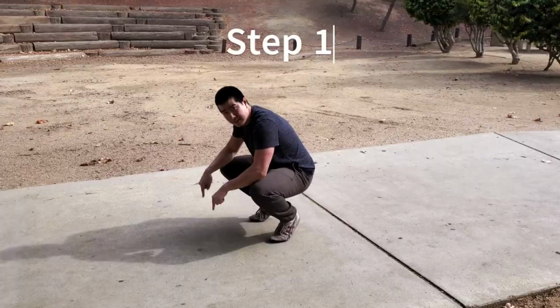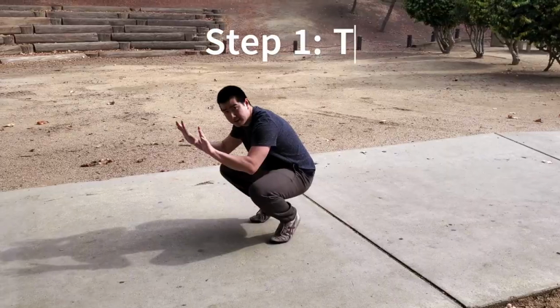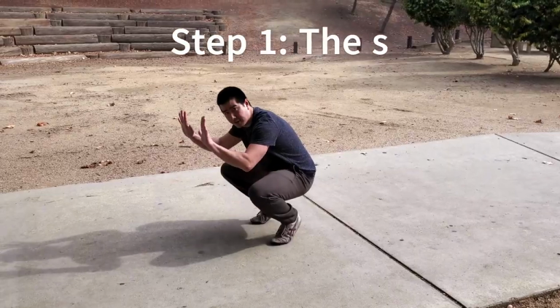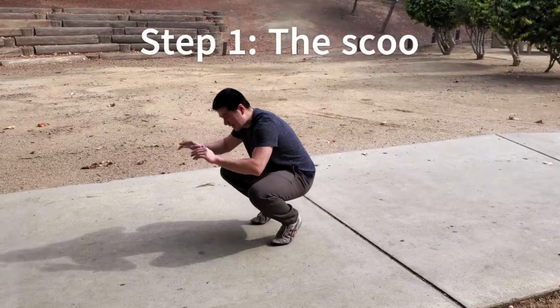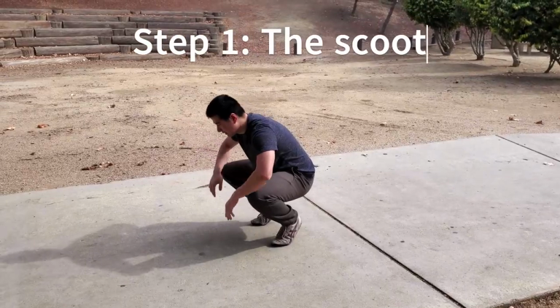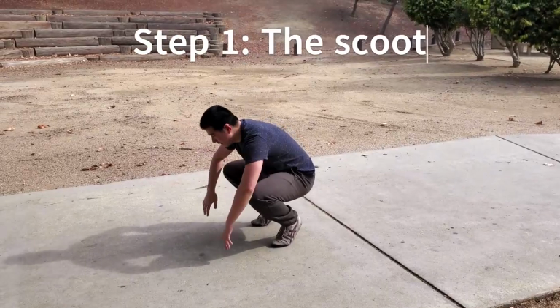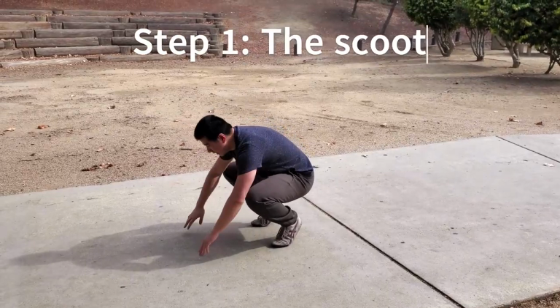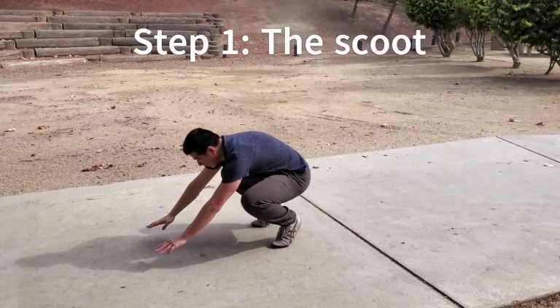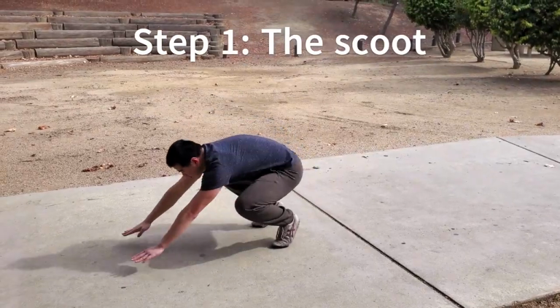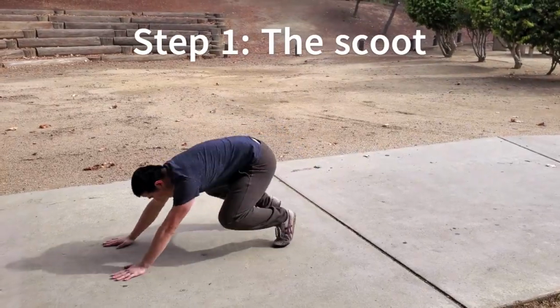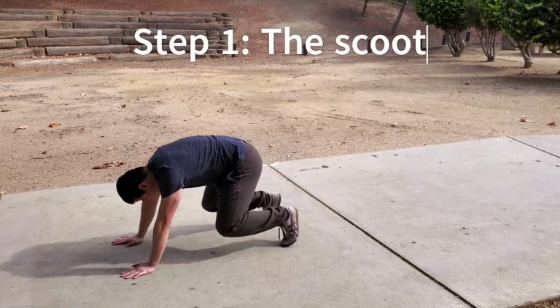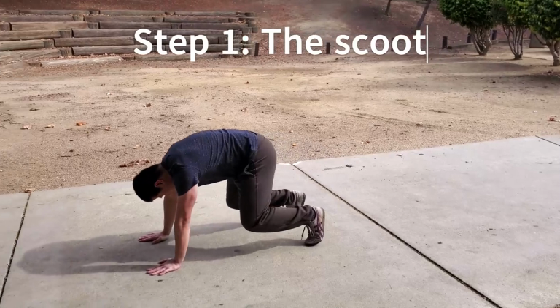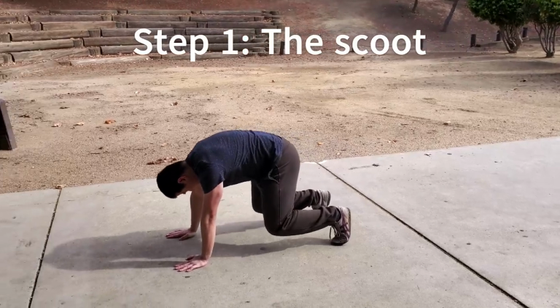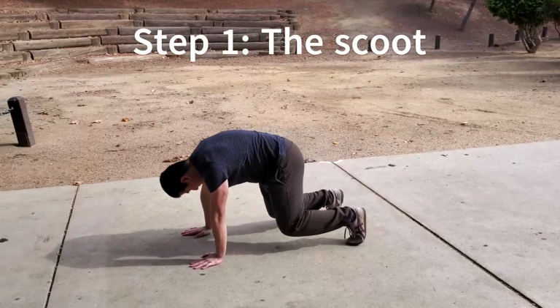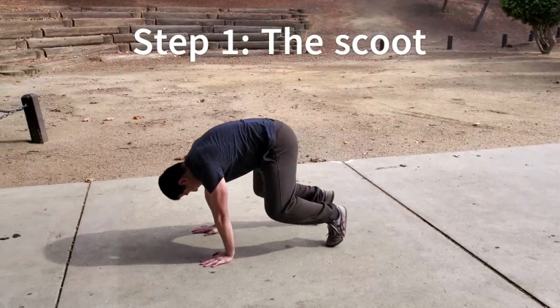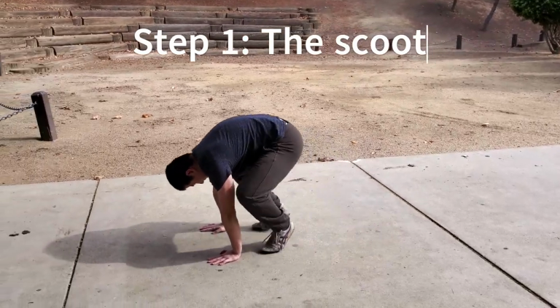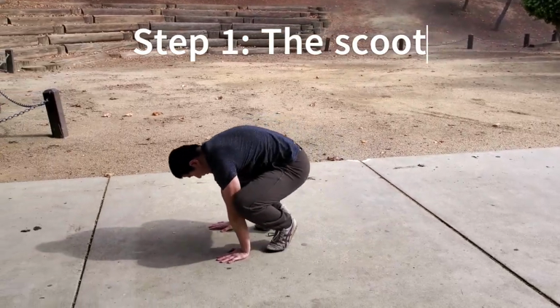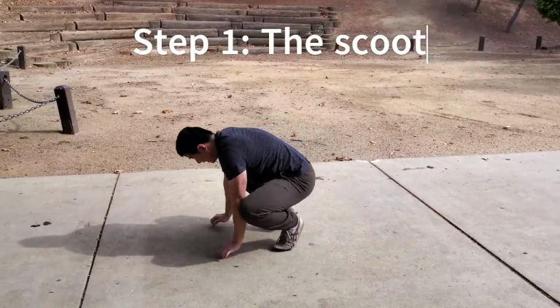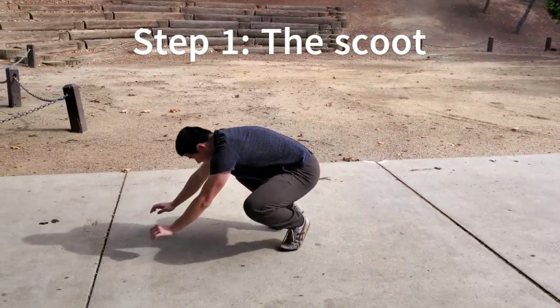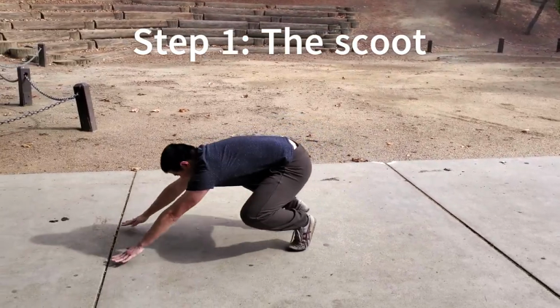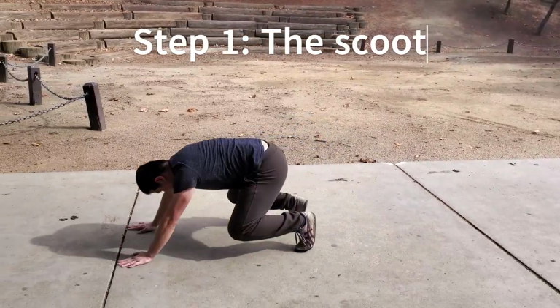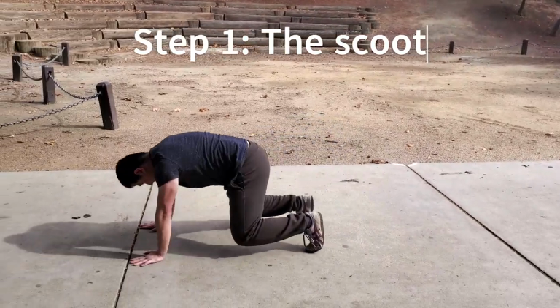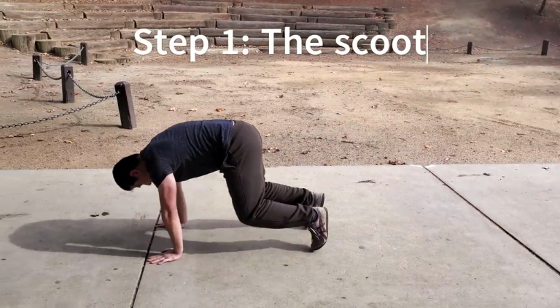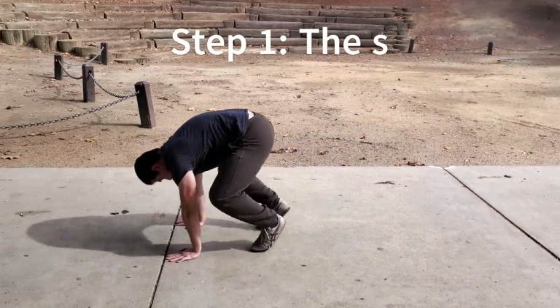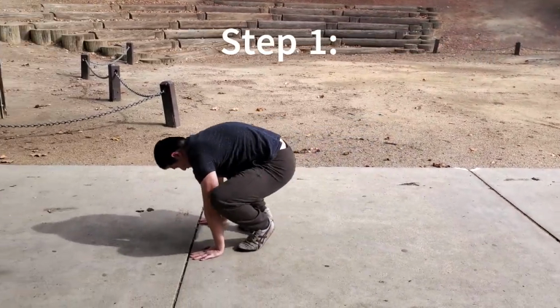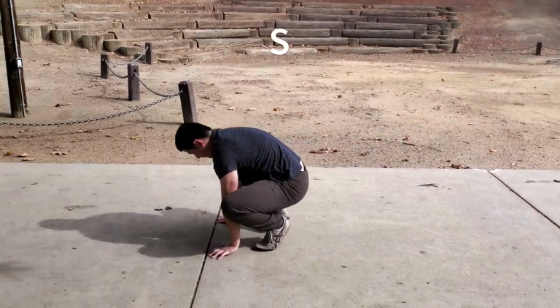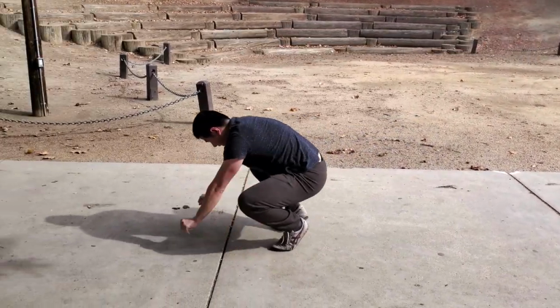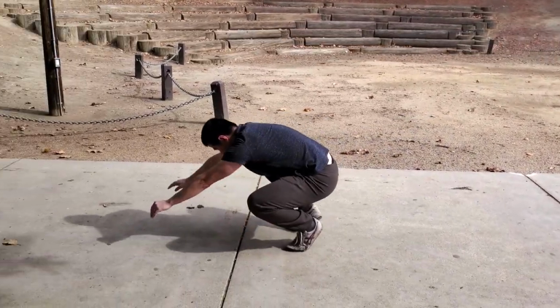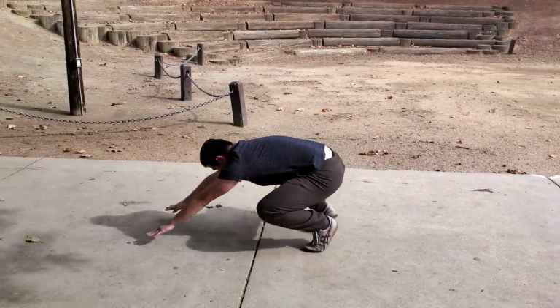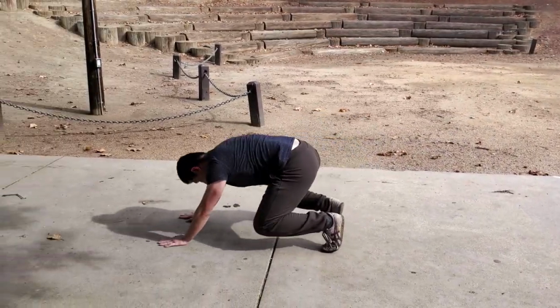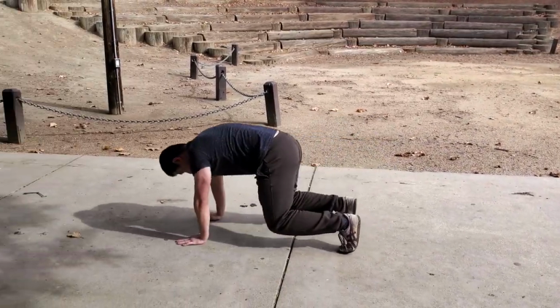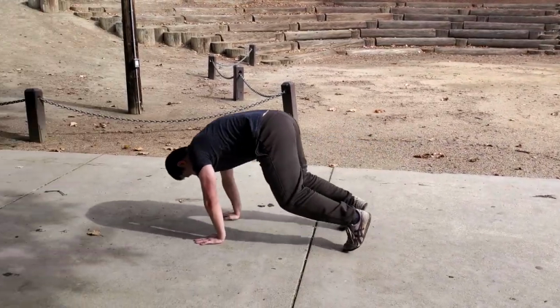The first step is the scoot. It's nice and easy — just place your hands on the ground and scoot your feet to your hands.